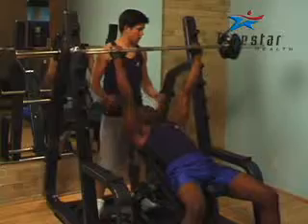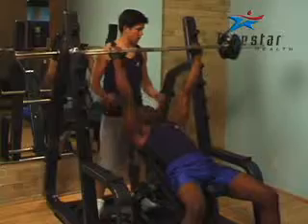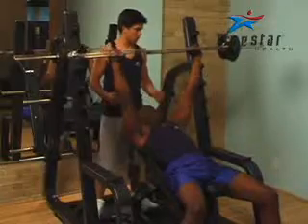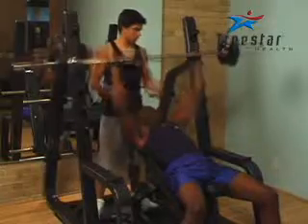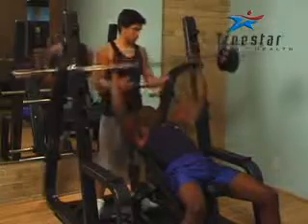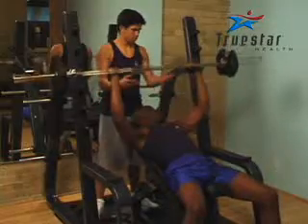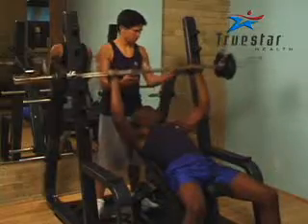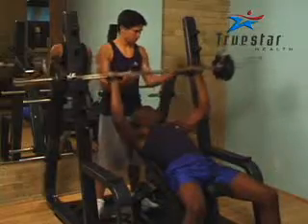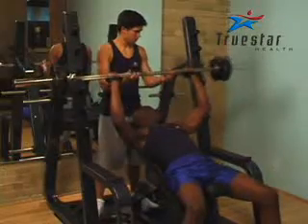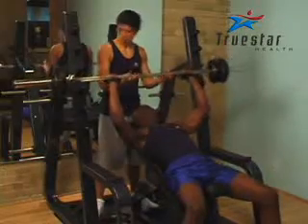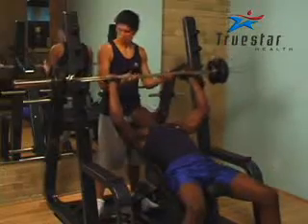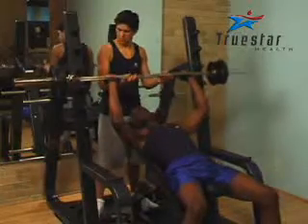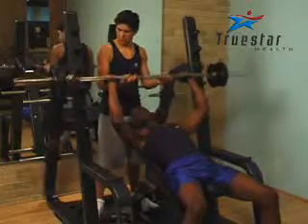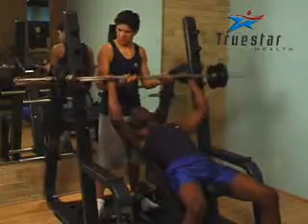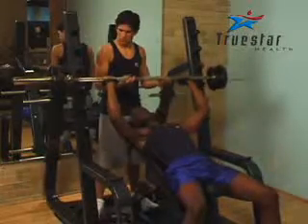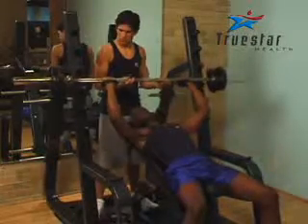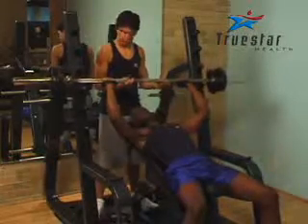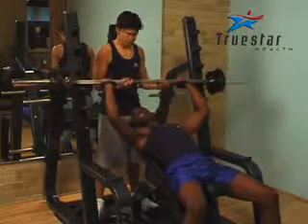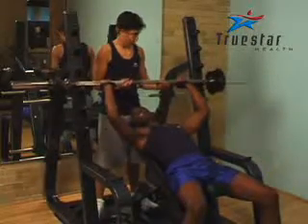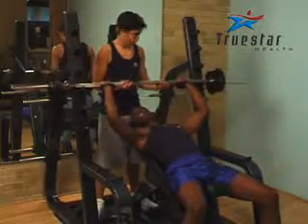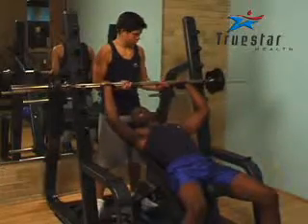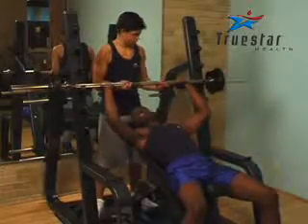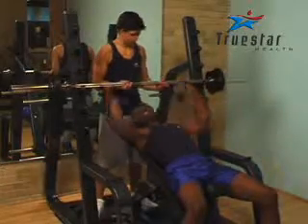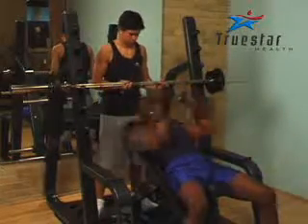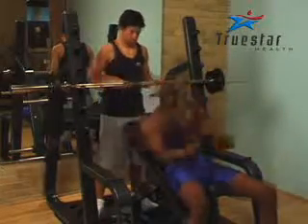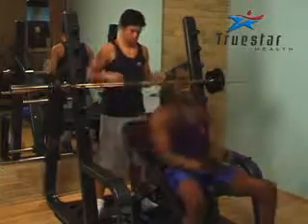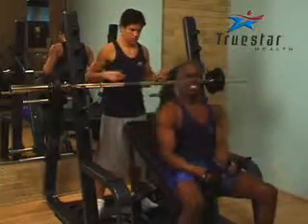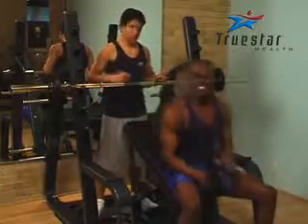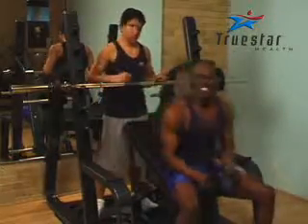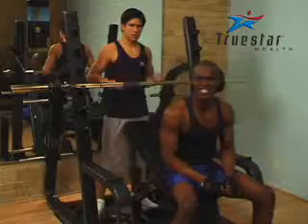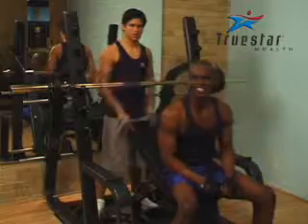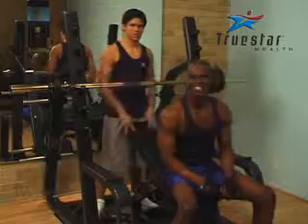Great job guys. Remember, if you're new to the exercise, some motor control will happen as you get better at it.